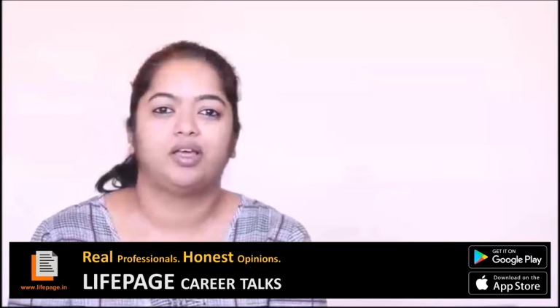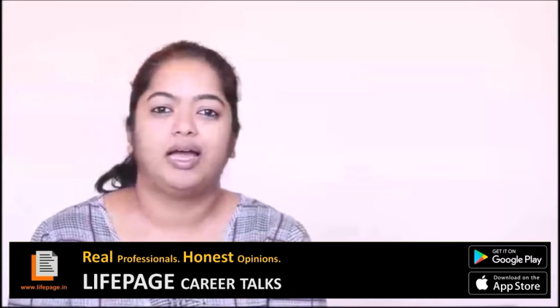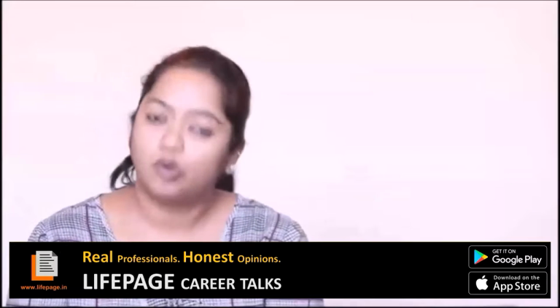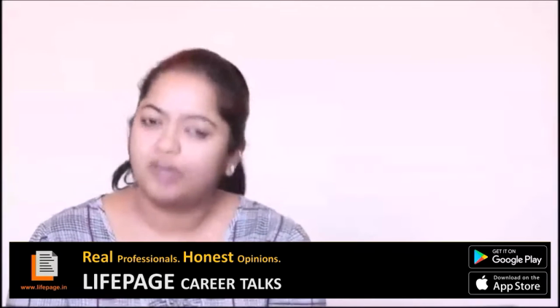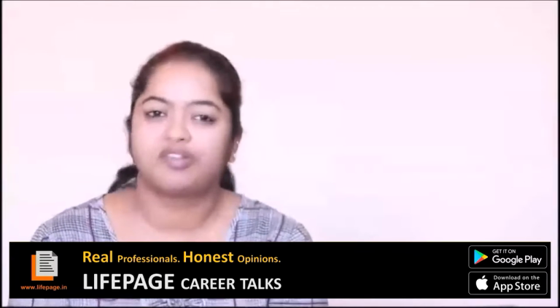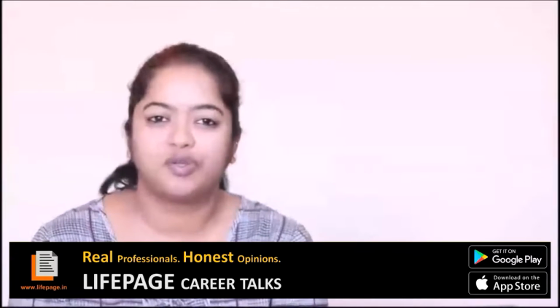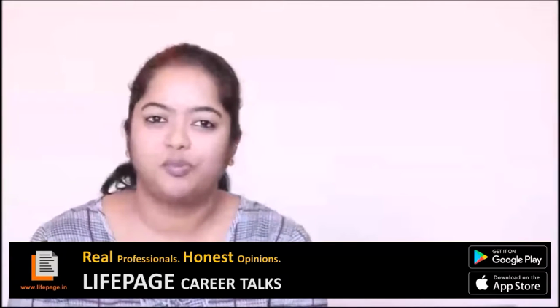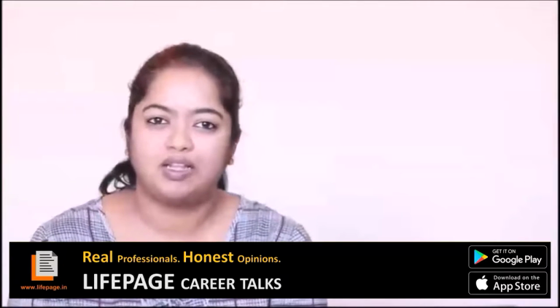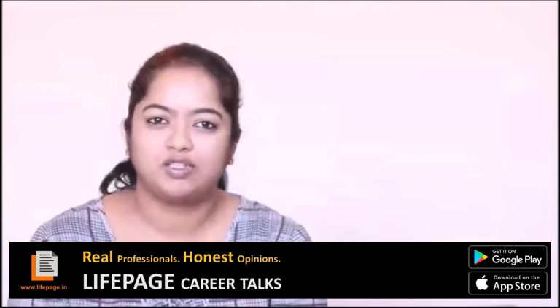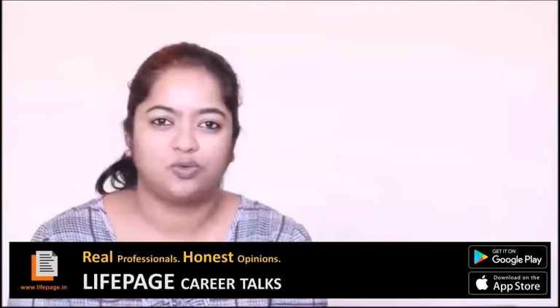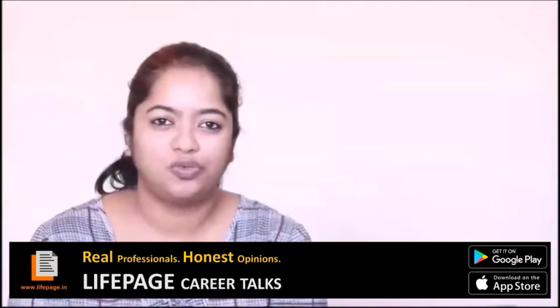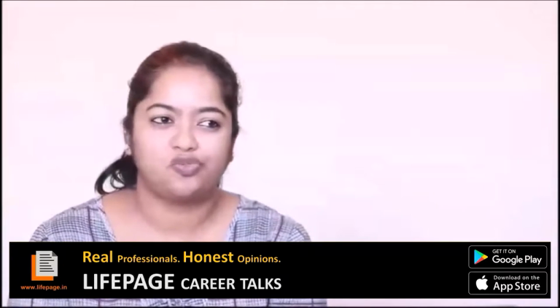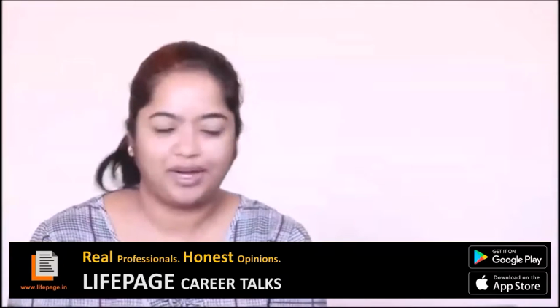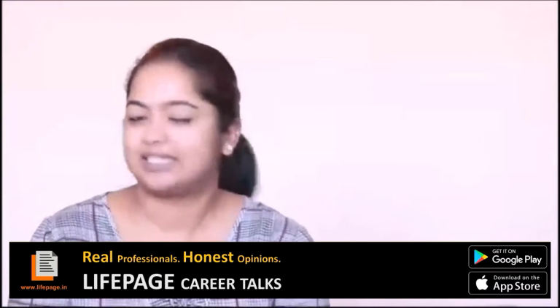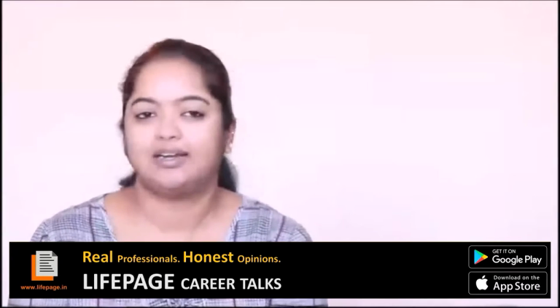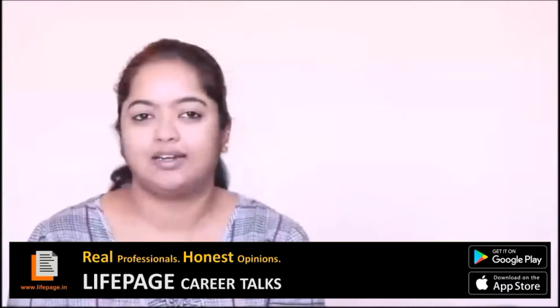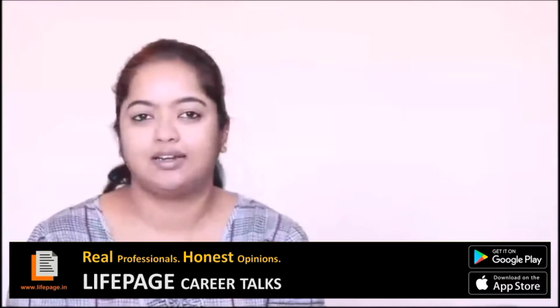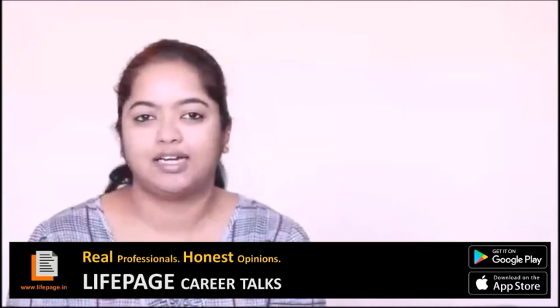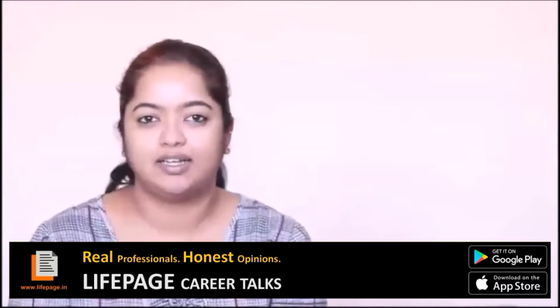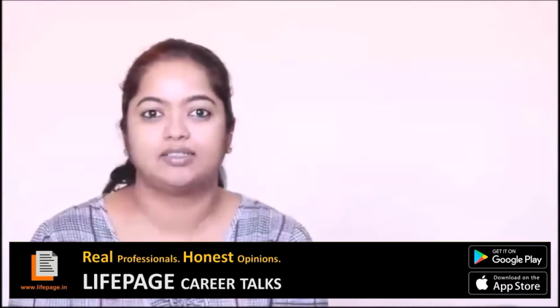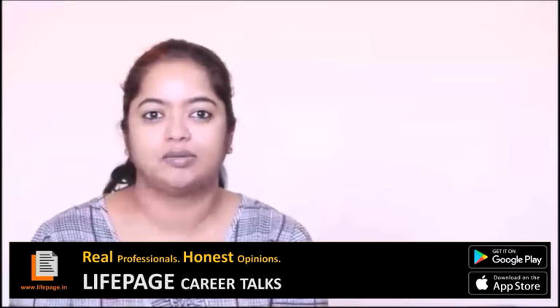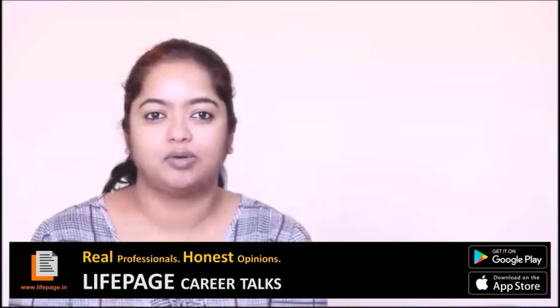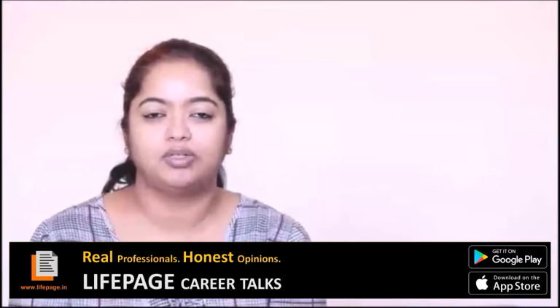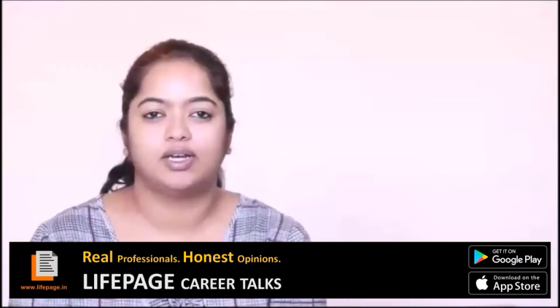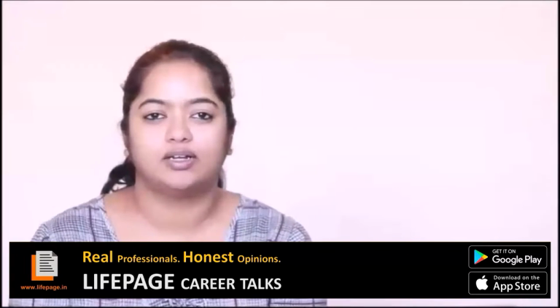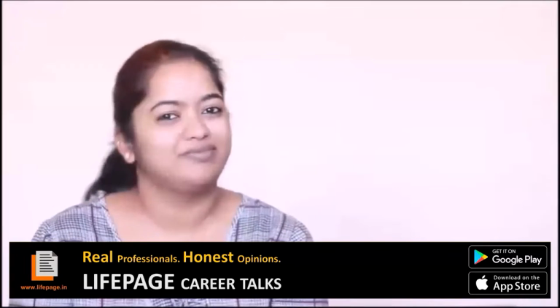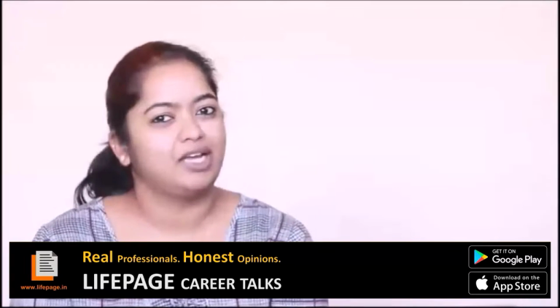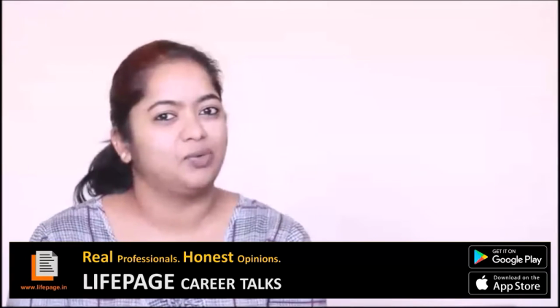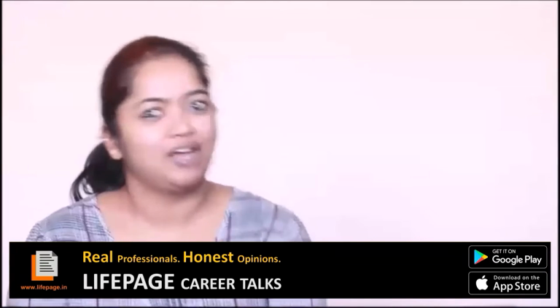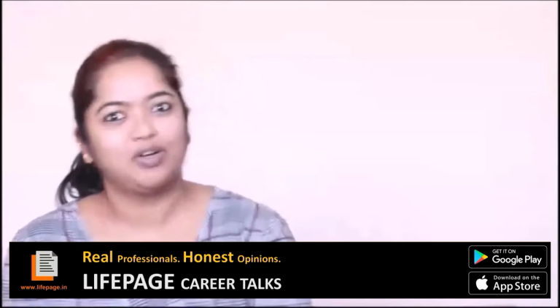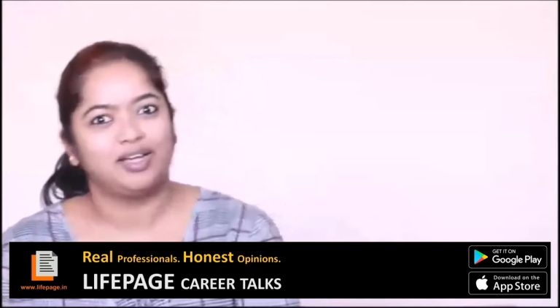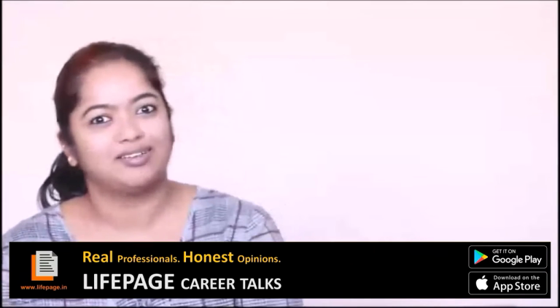I hope I've given you a balanced overview of what exactly technical writing is. Thank you and have a good day.